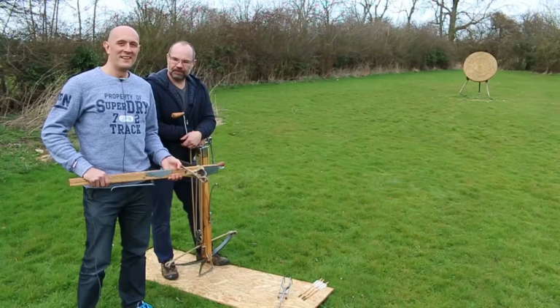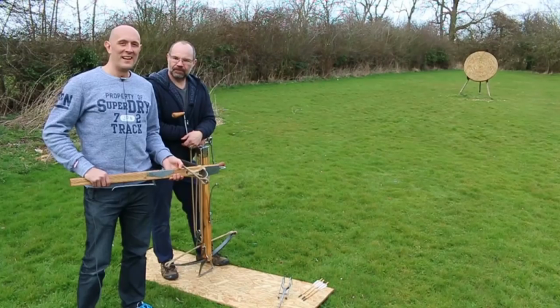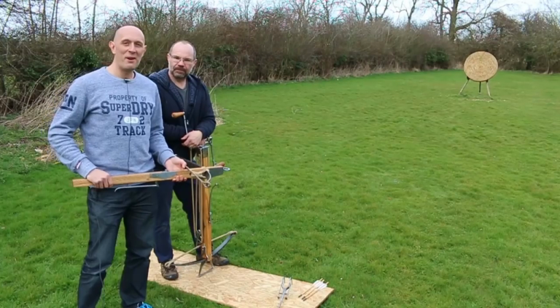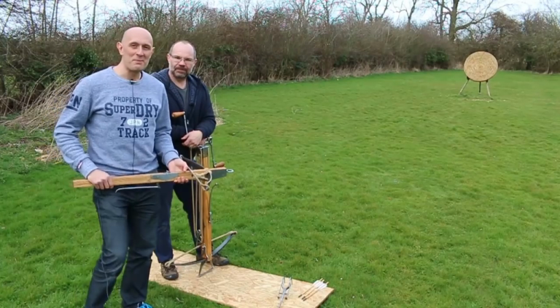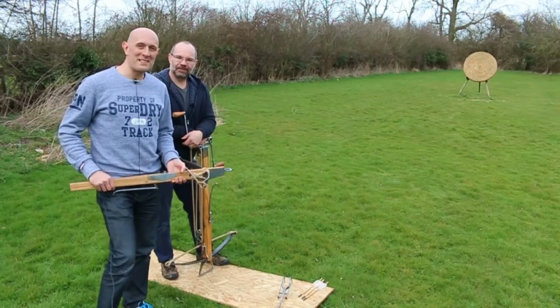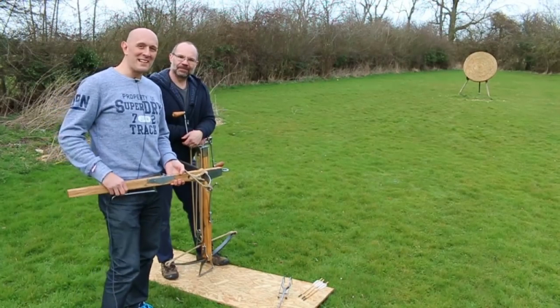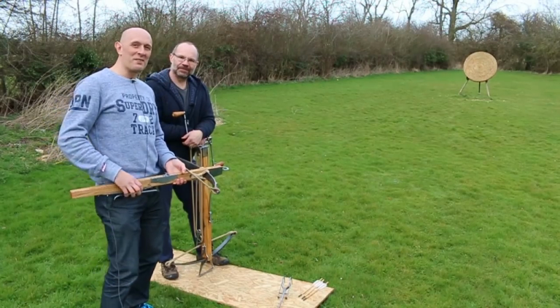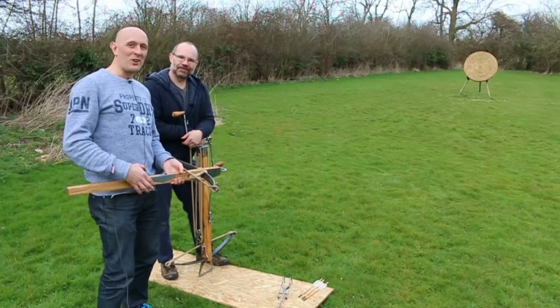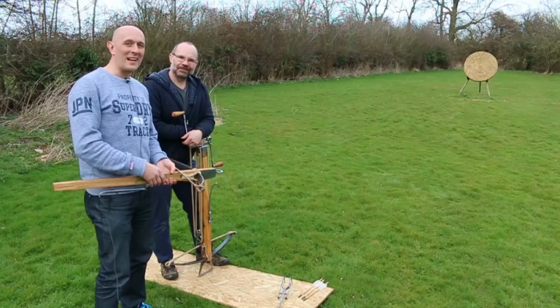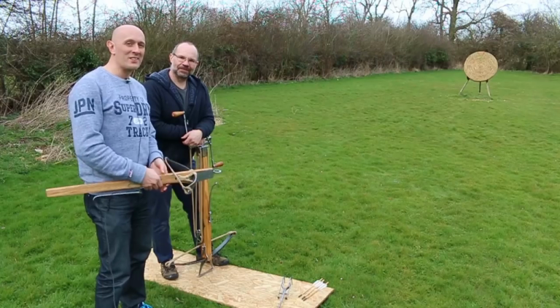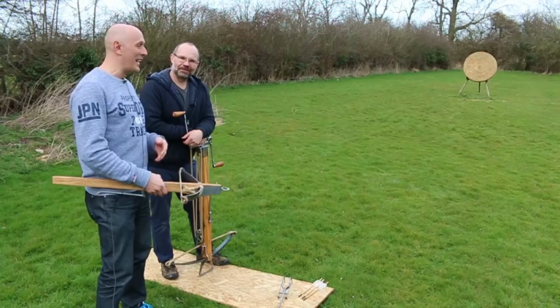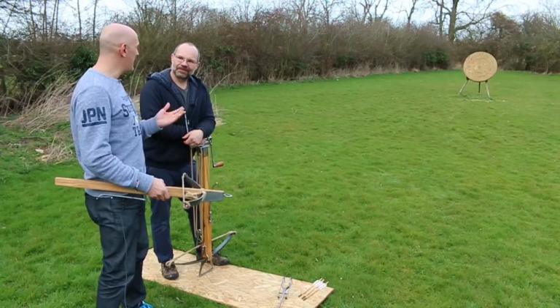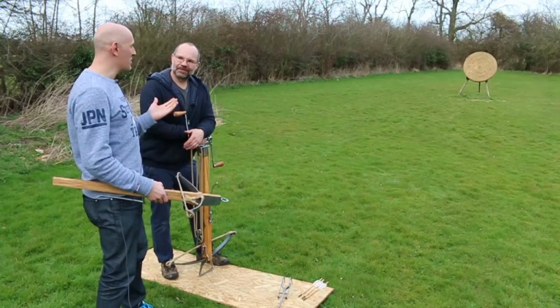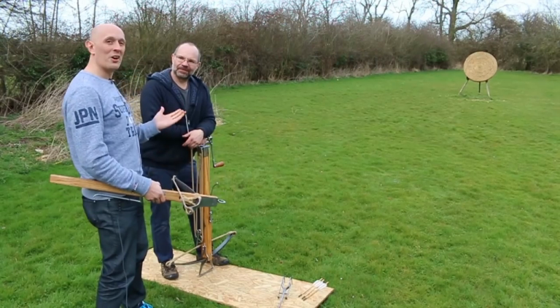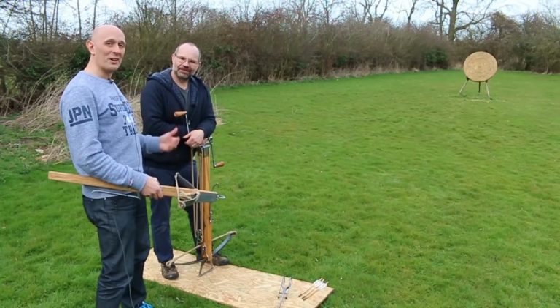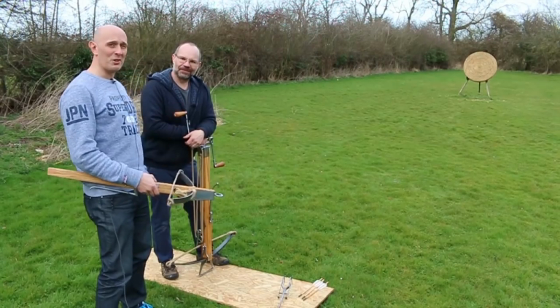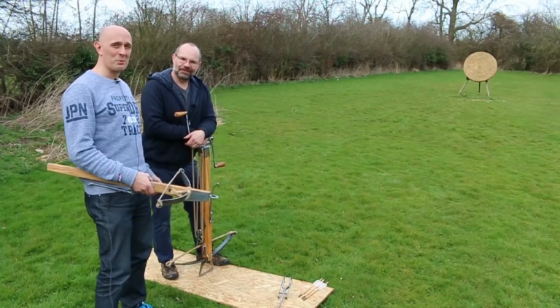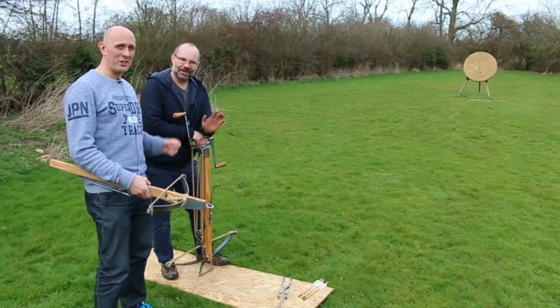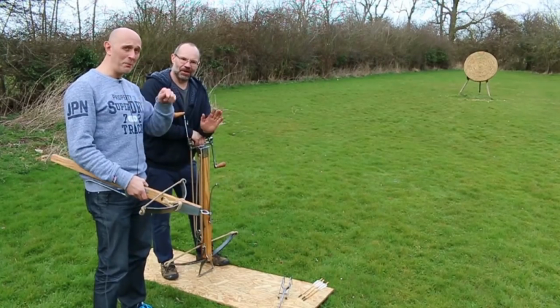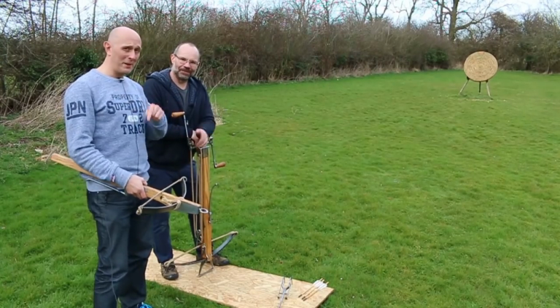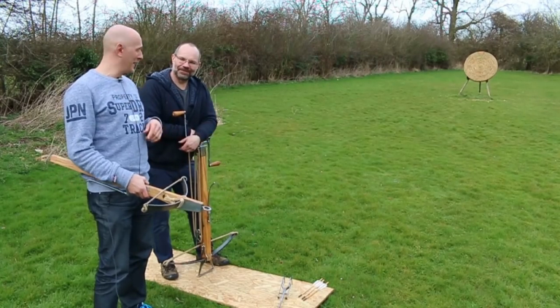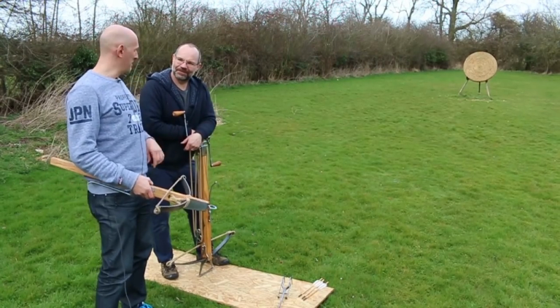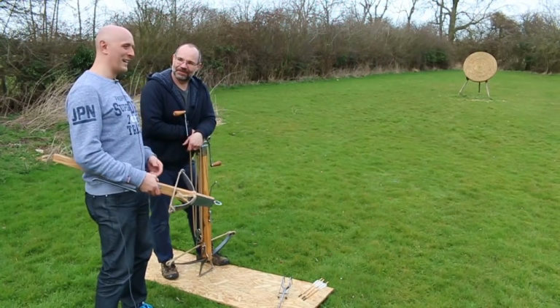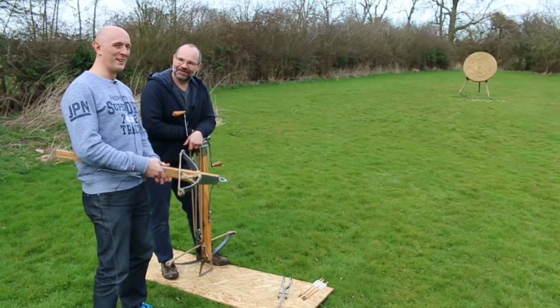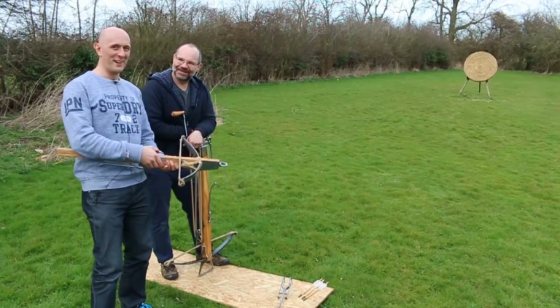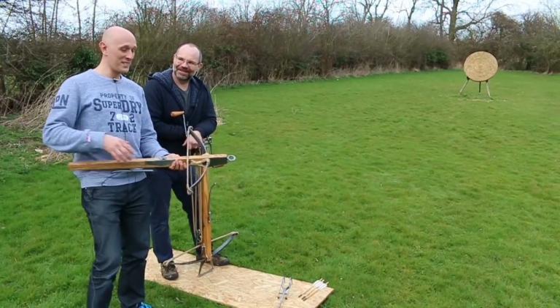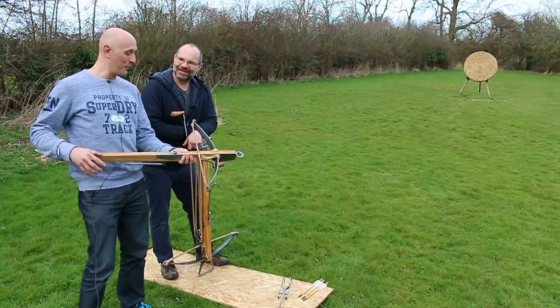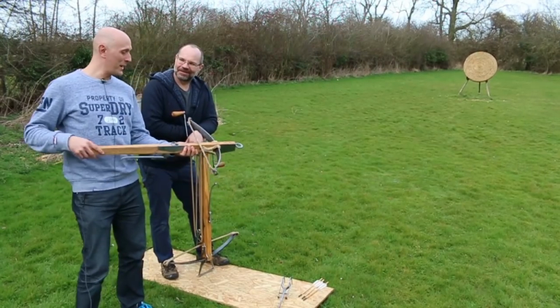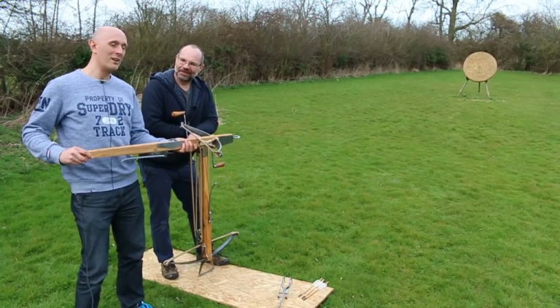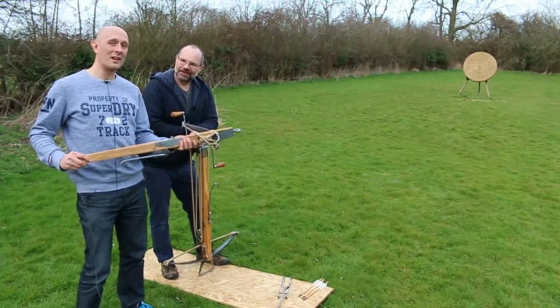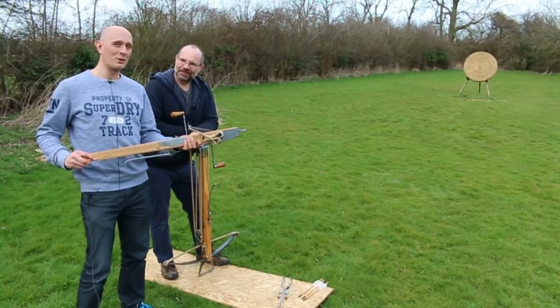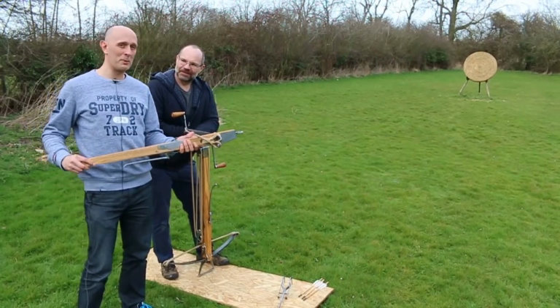Hey folks, Matt Eason here of Scholar Gladiator and Todd of Todd's Workshop. We are looking at crossbows.